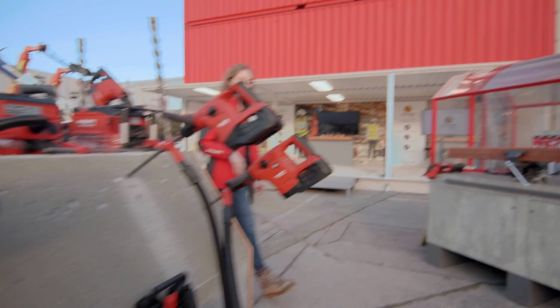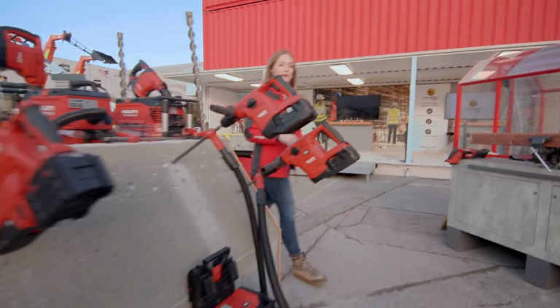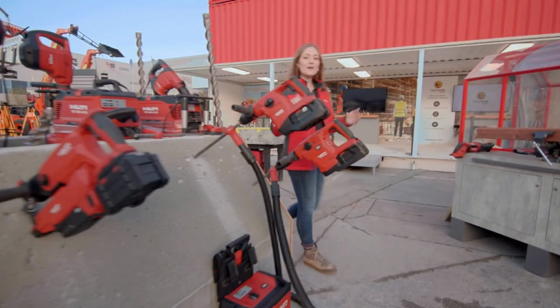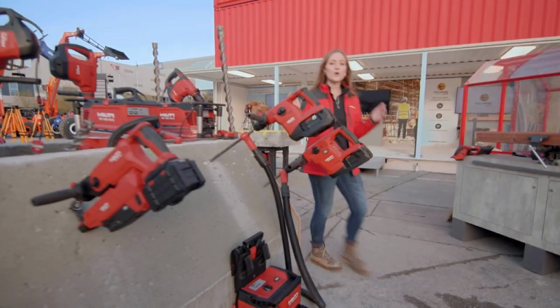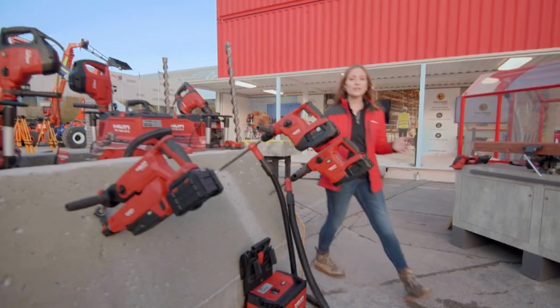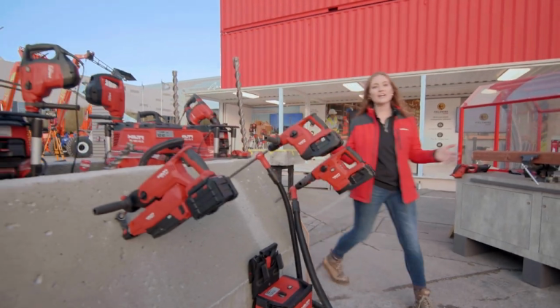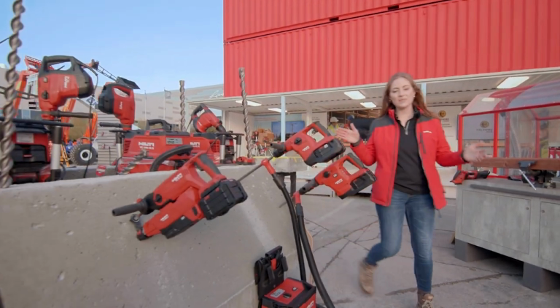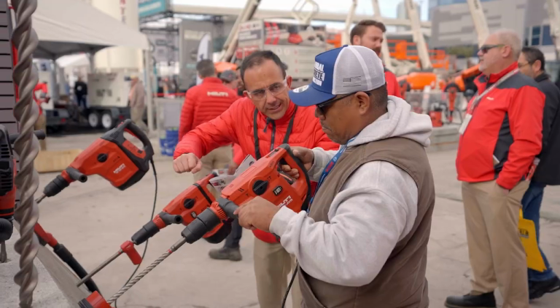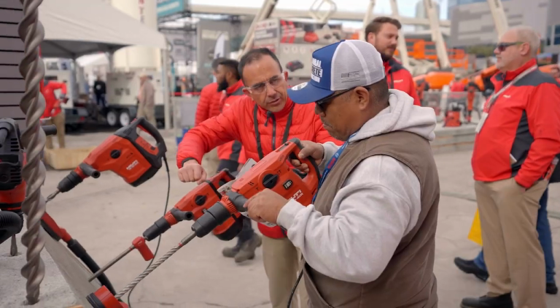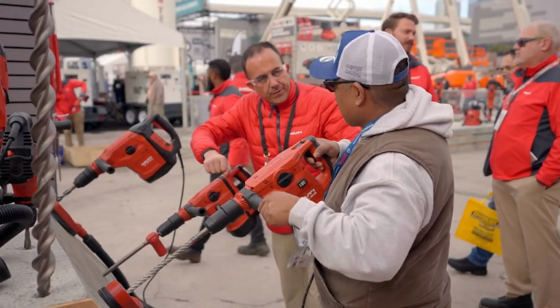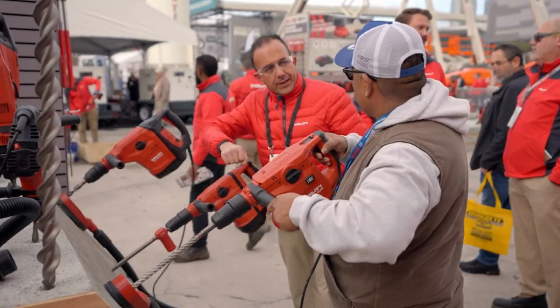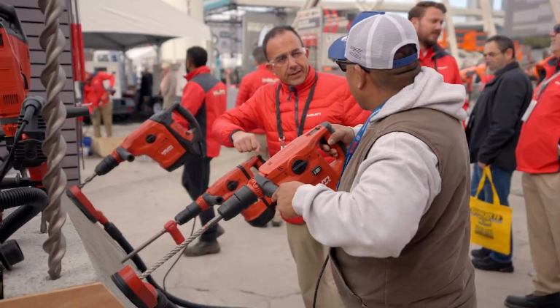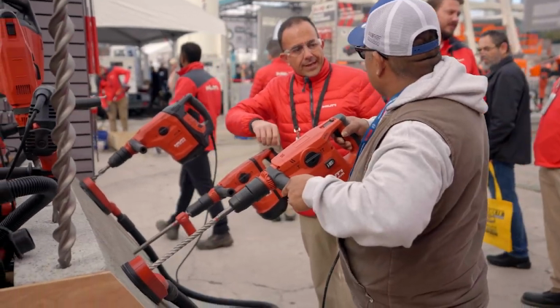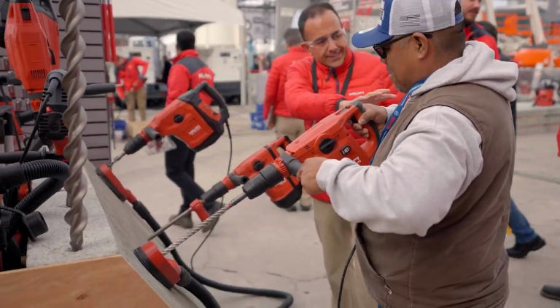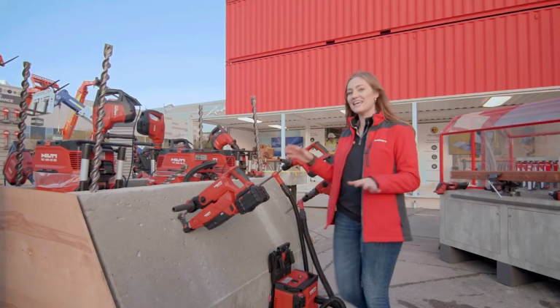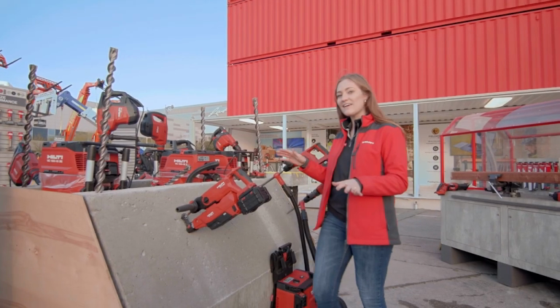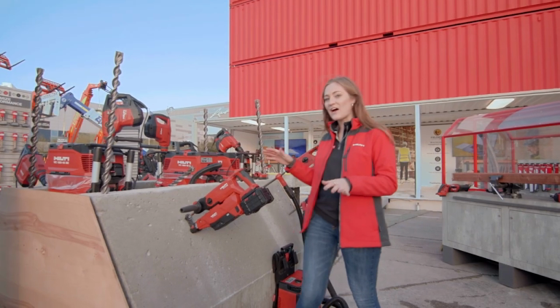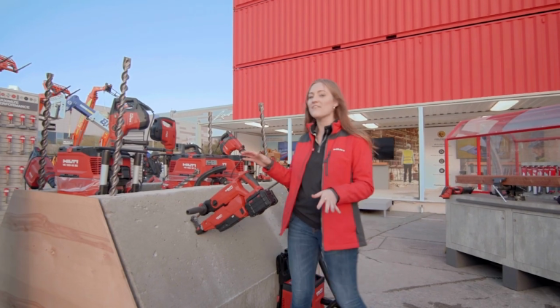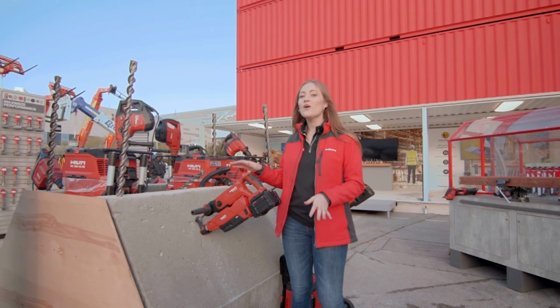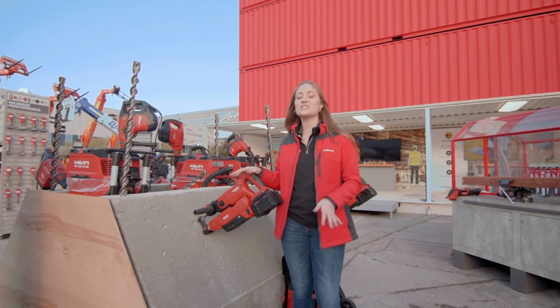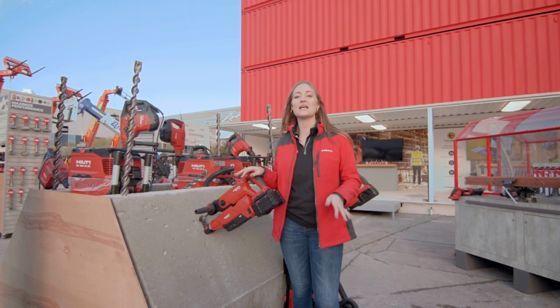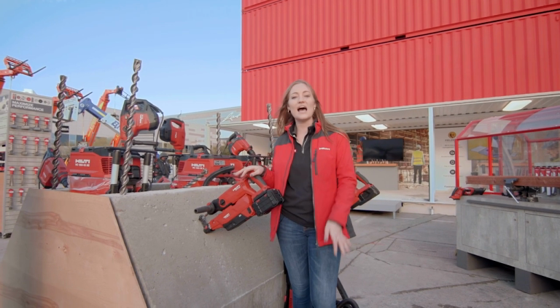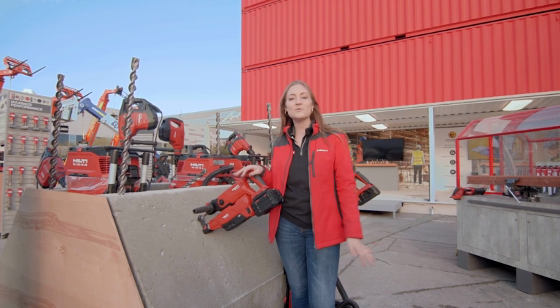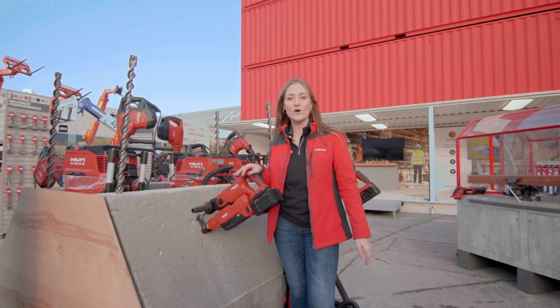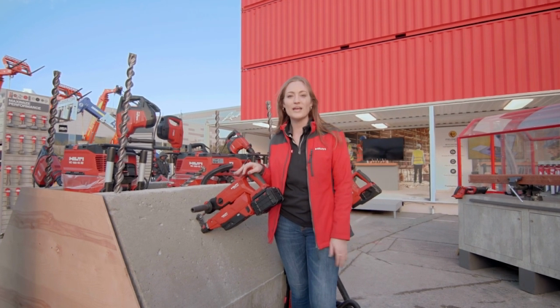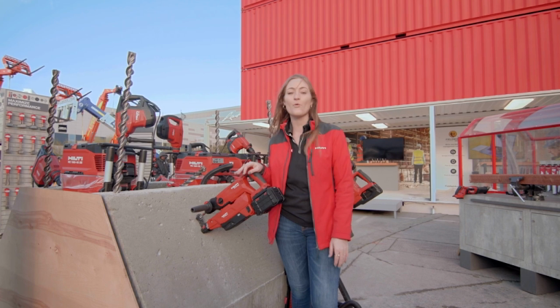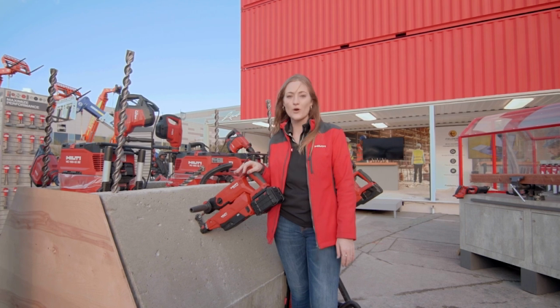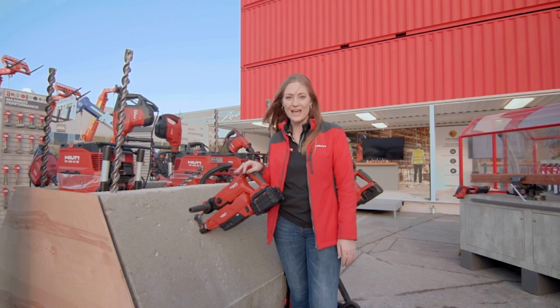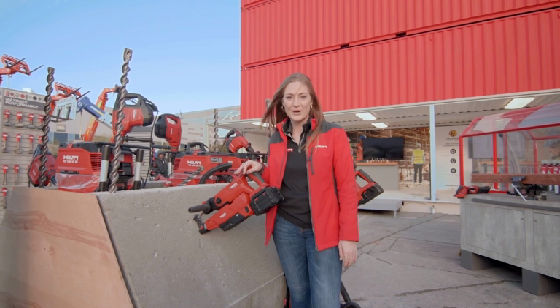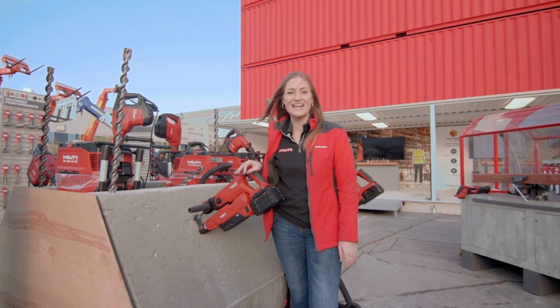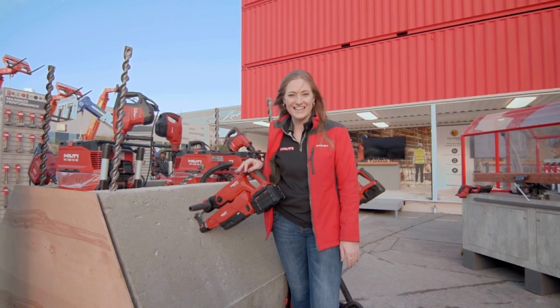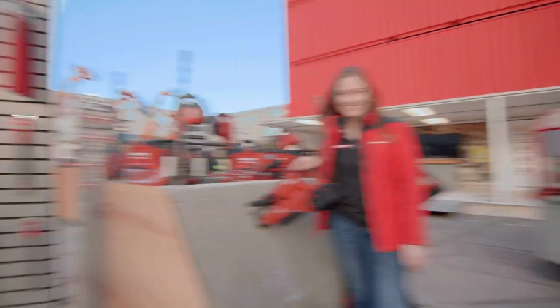Here we have the rotary and combi hammer station where we're highlighting the TE5, which is the highest-performing rotary hammer in its class.